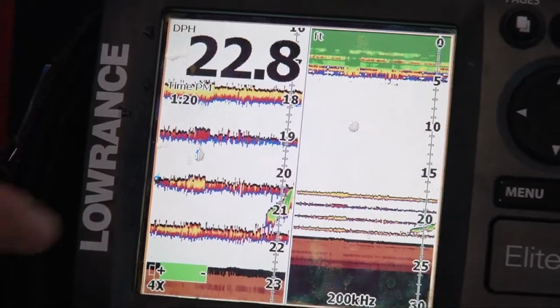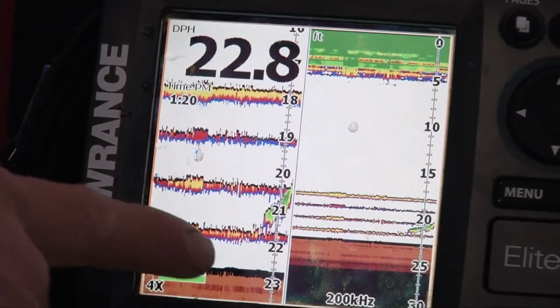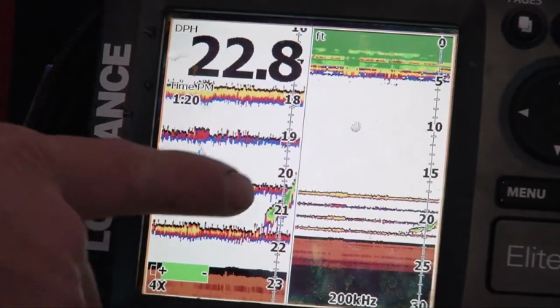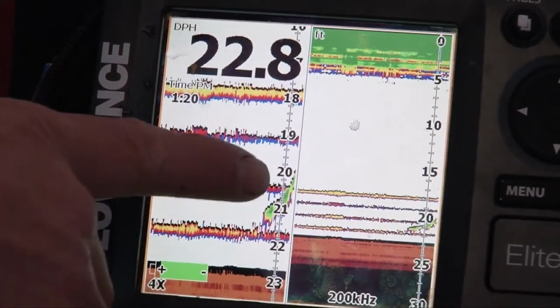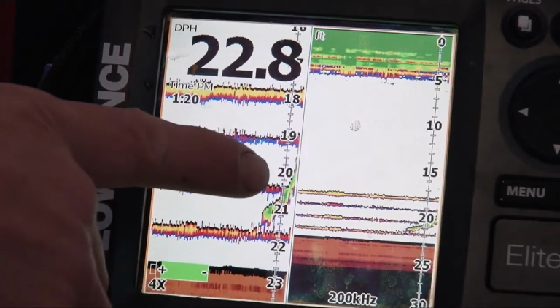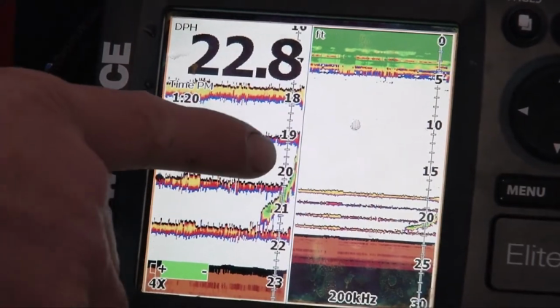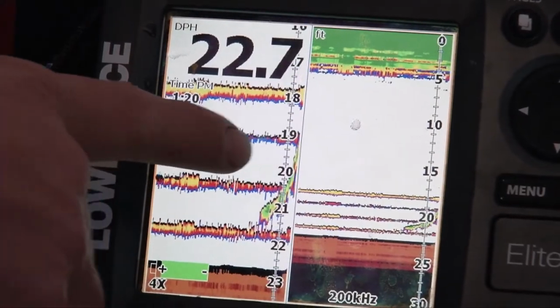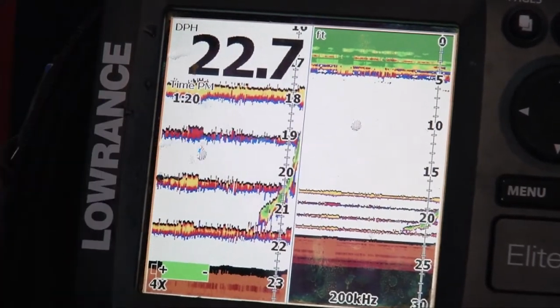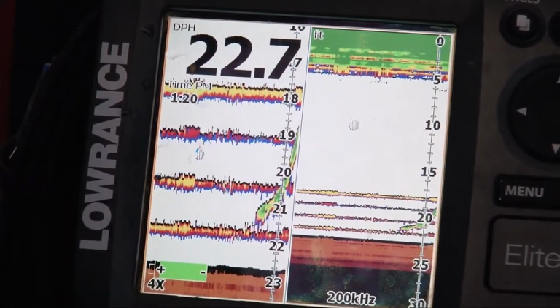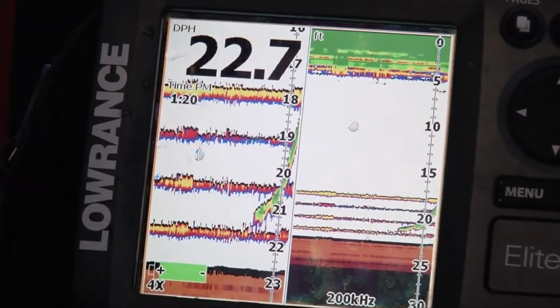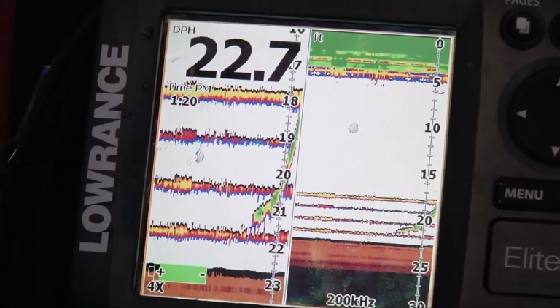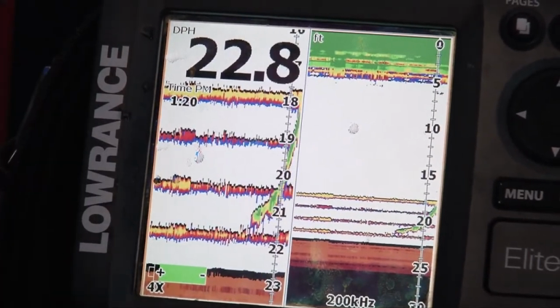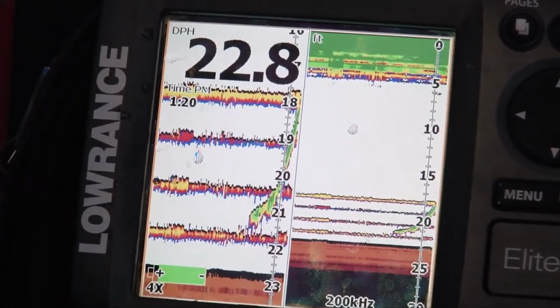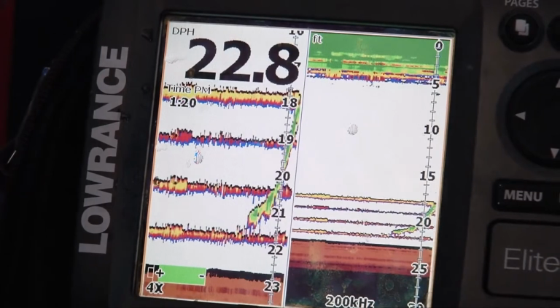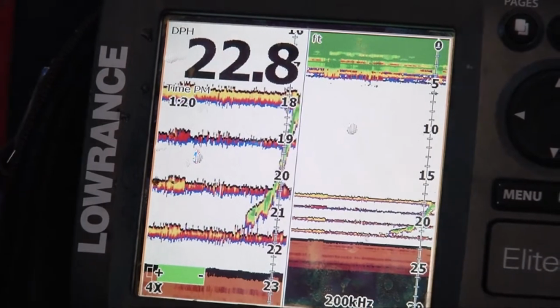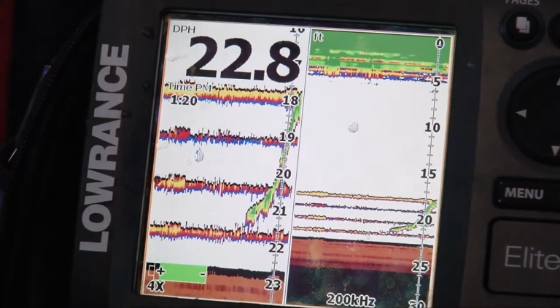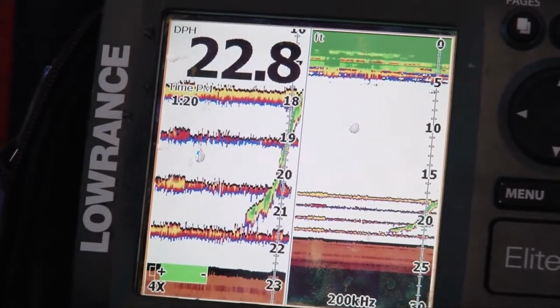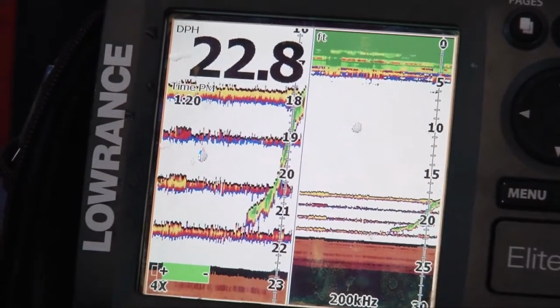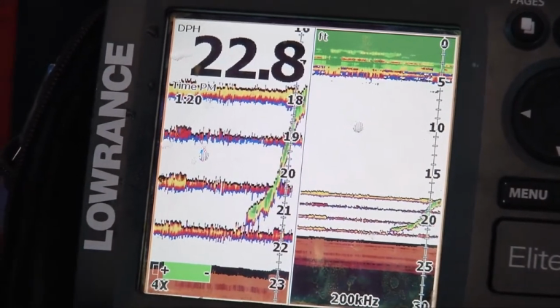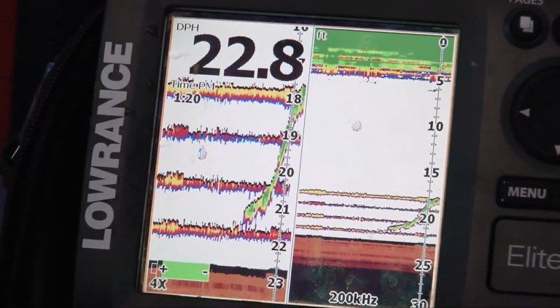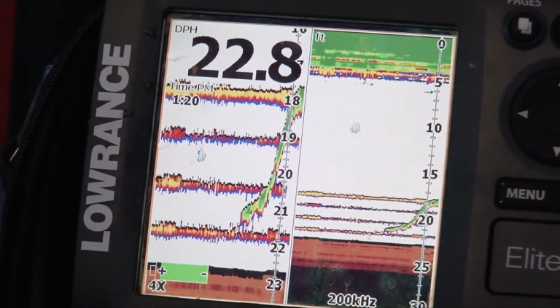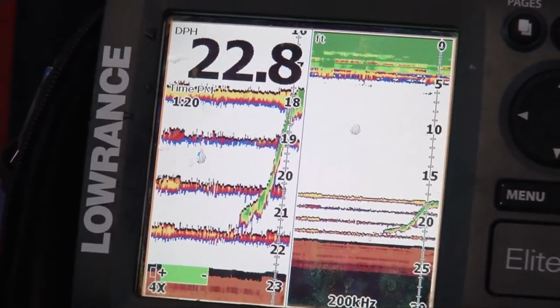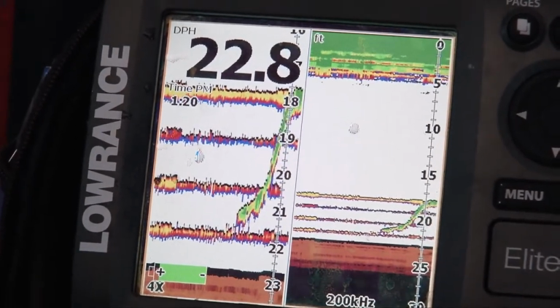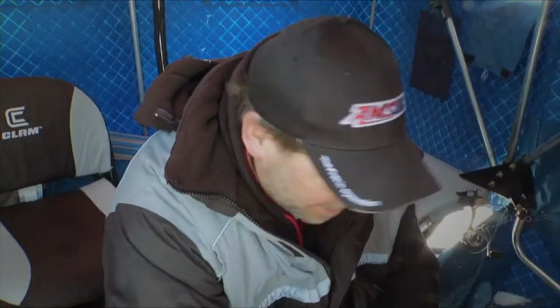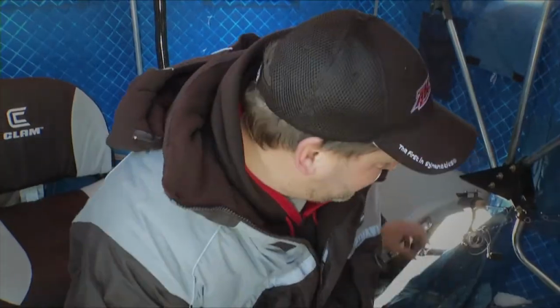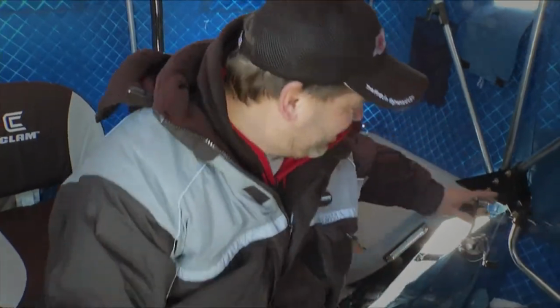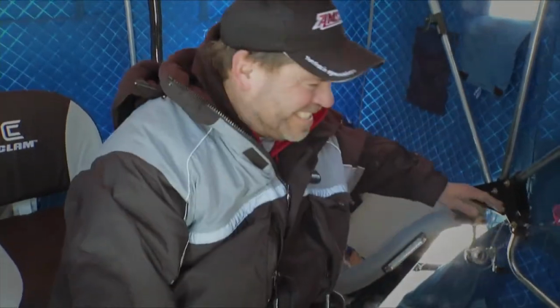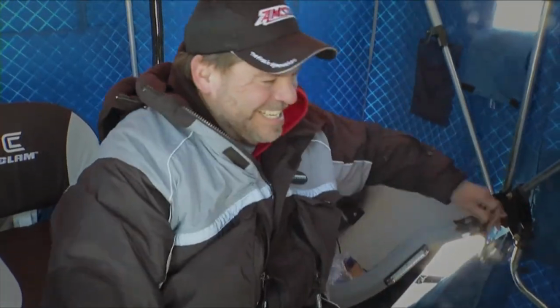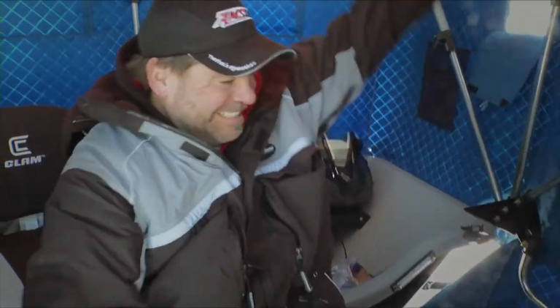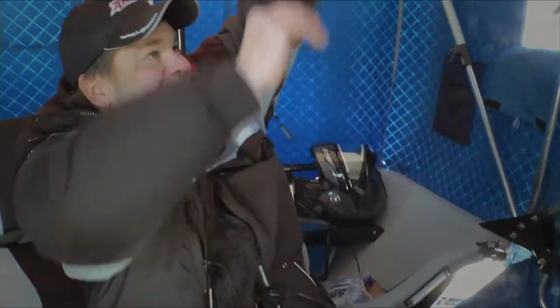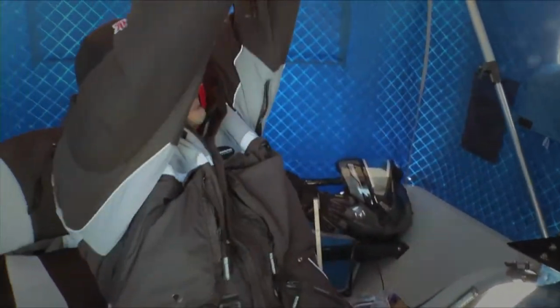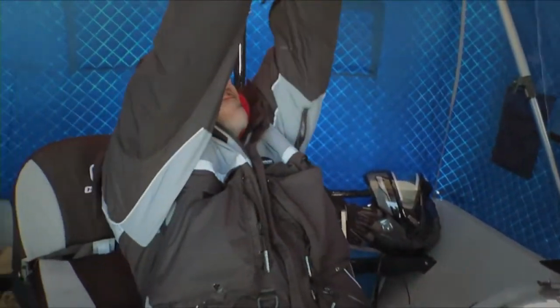Oh look, here's a fish! It's coming up — one, two, three — all the way to this one over here, four. He's right there. He is — oh, I got him!